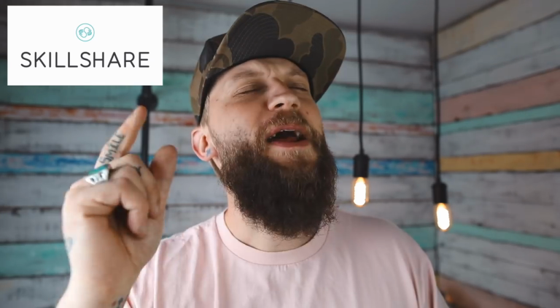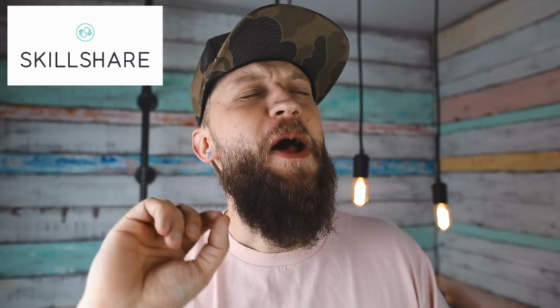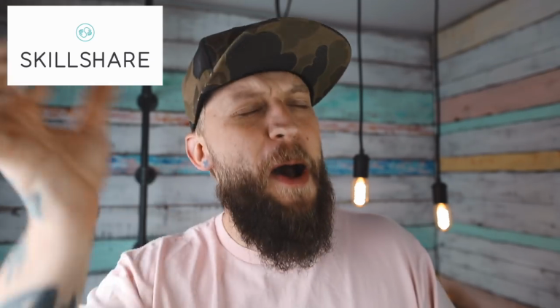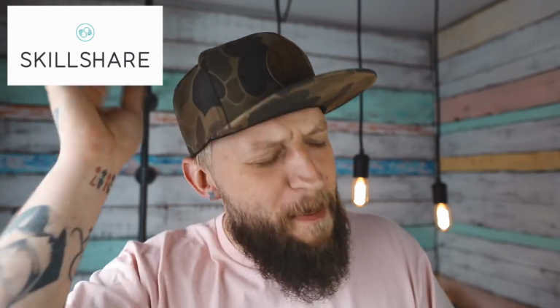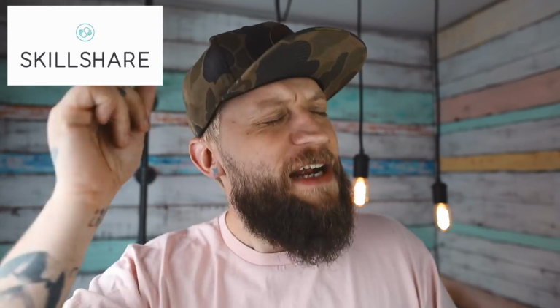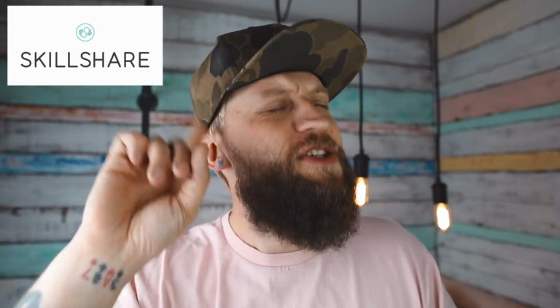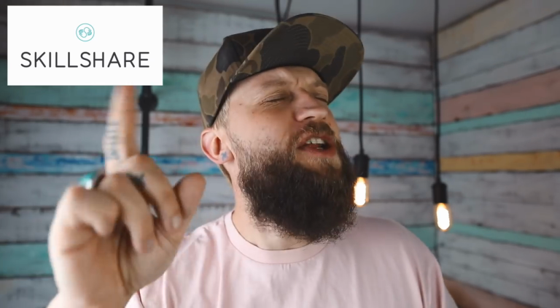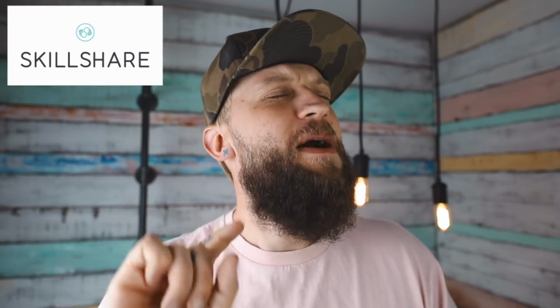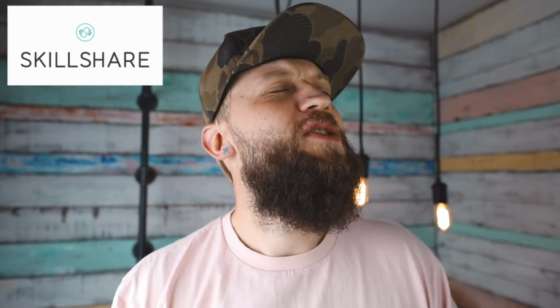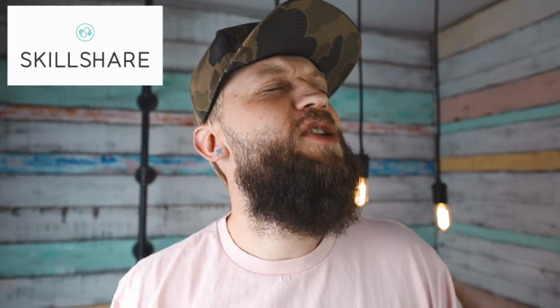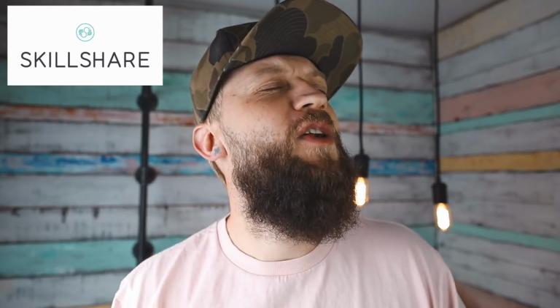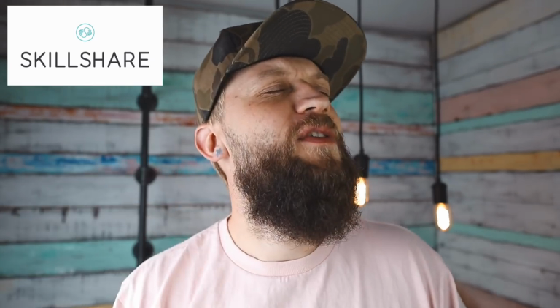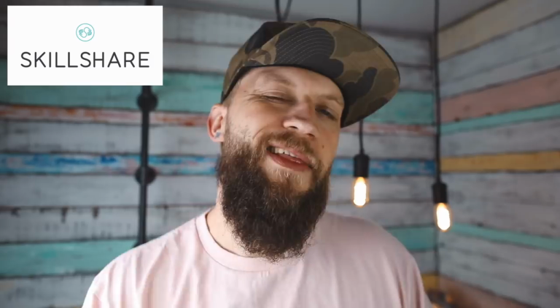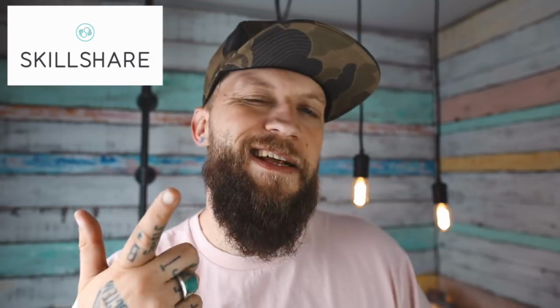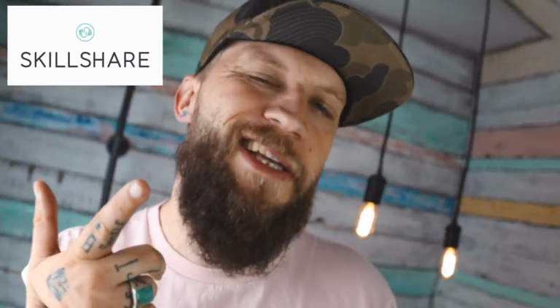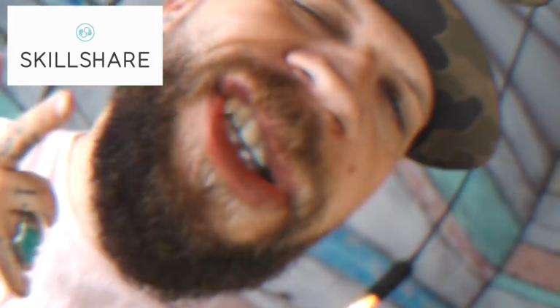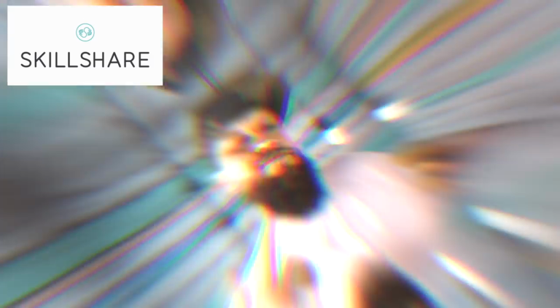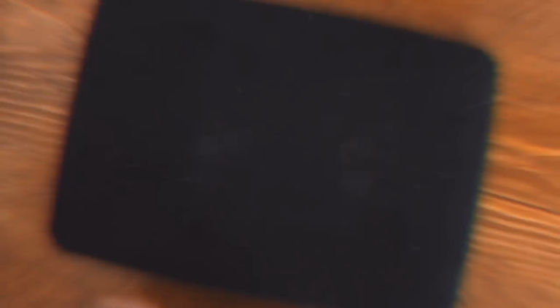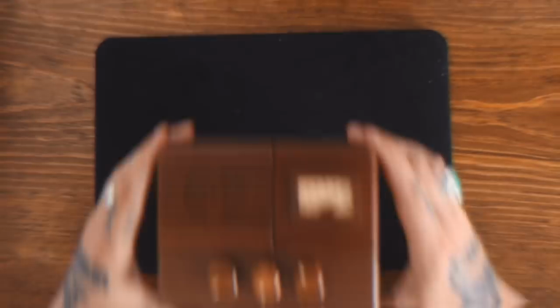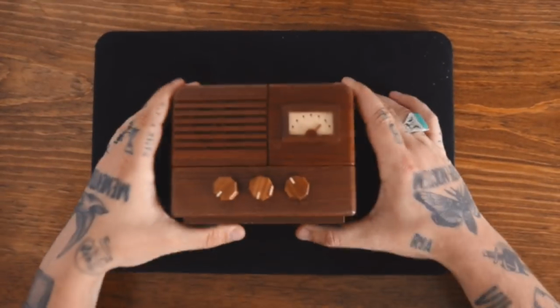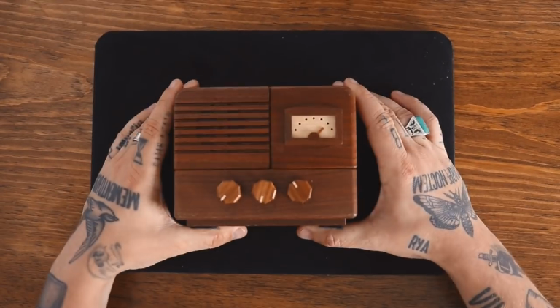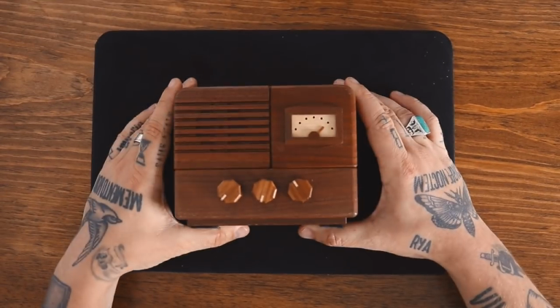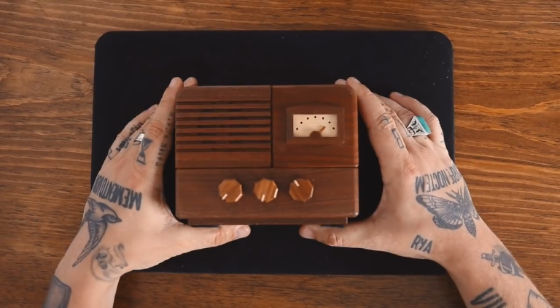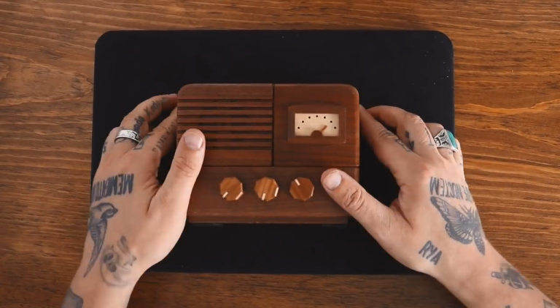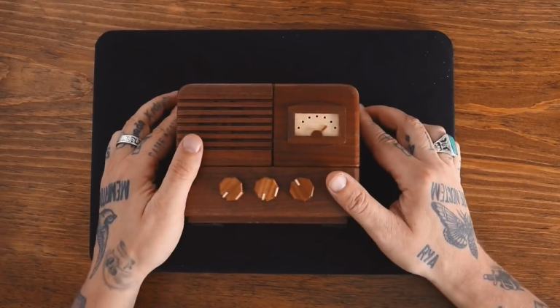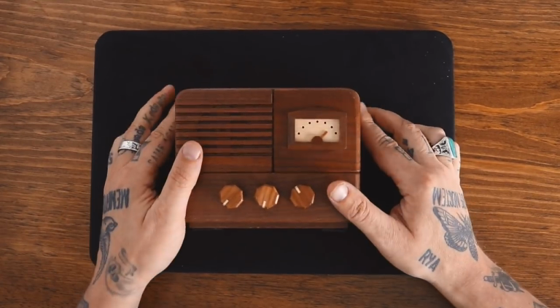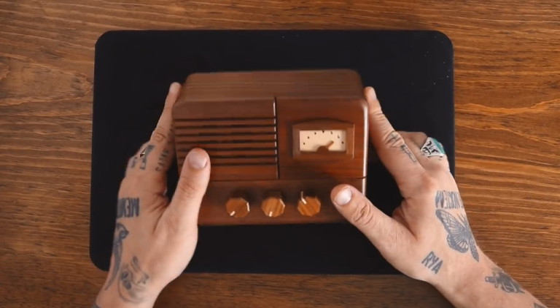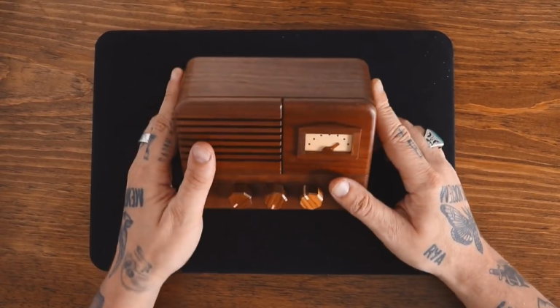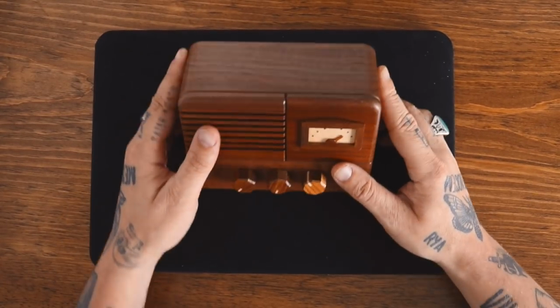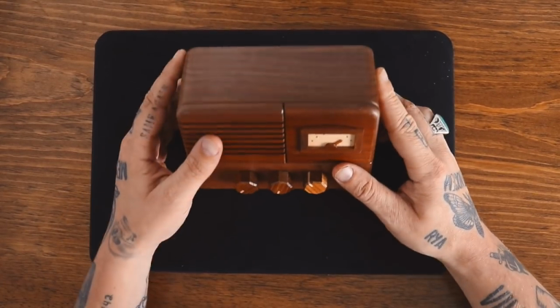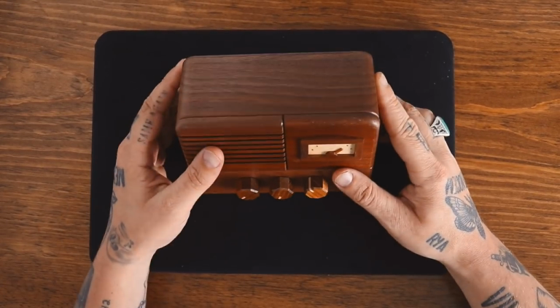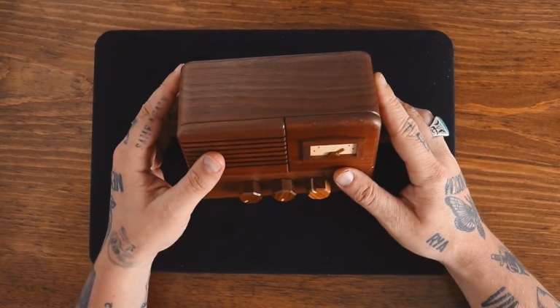Alright, back to the puzzle solve. Thanks, Skillshare. Time to solve this bad boy.